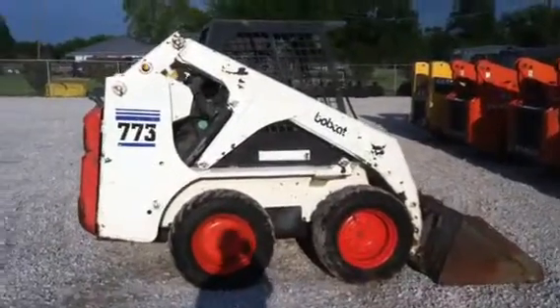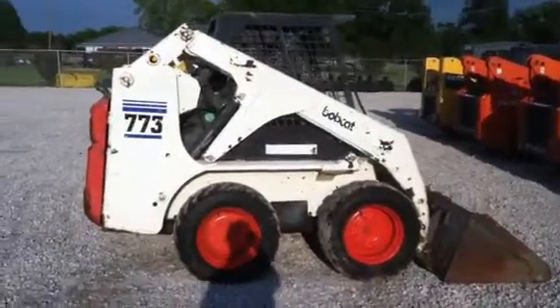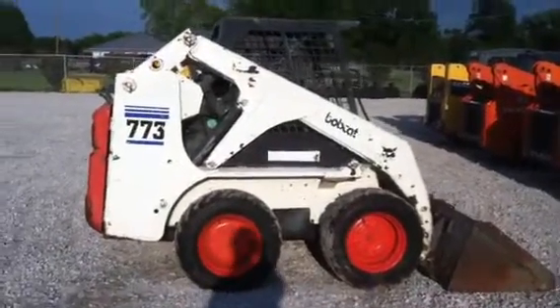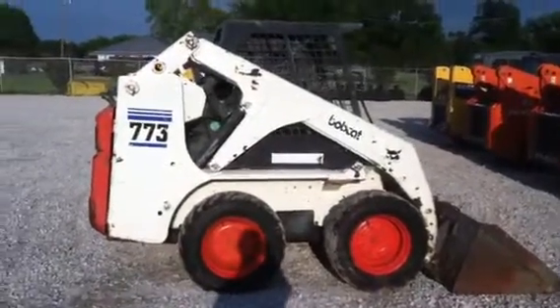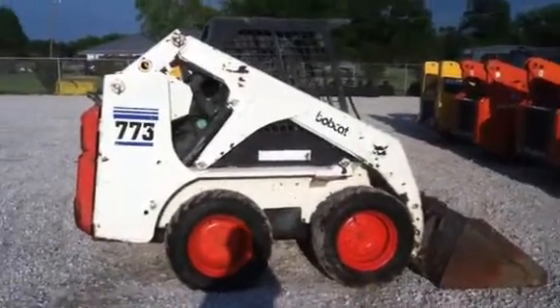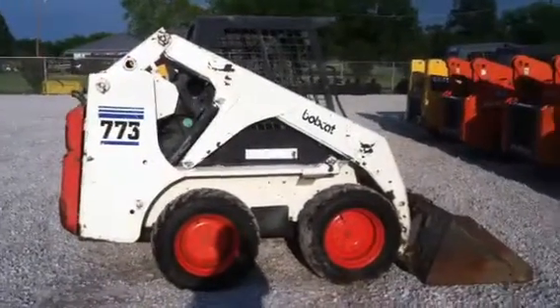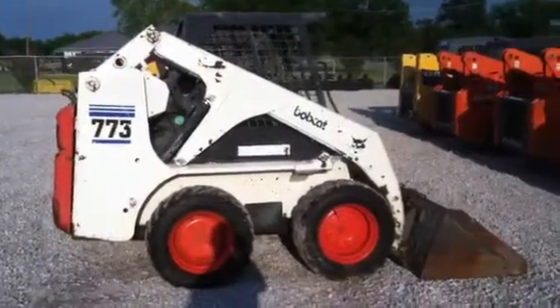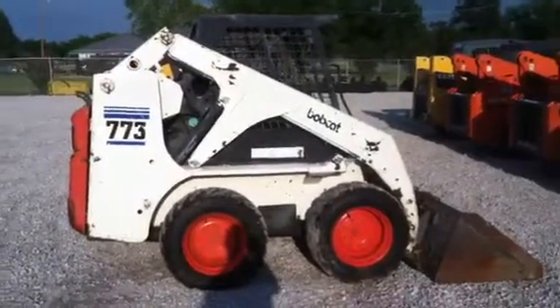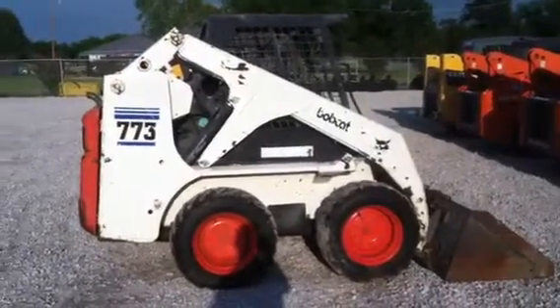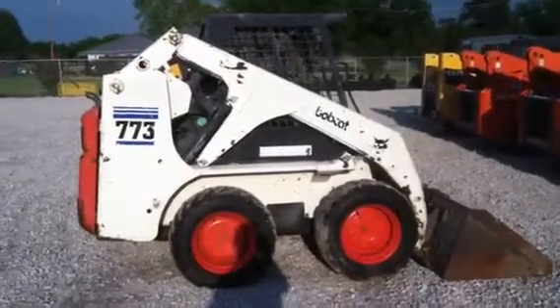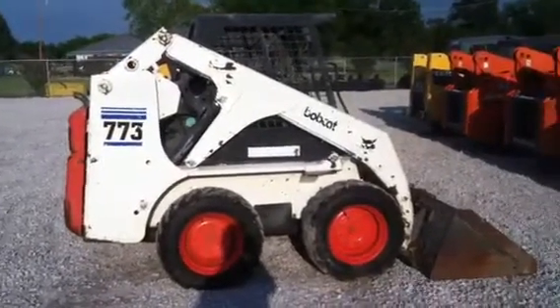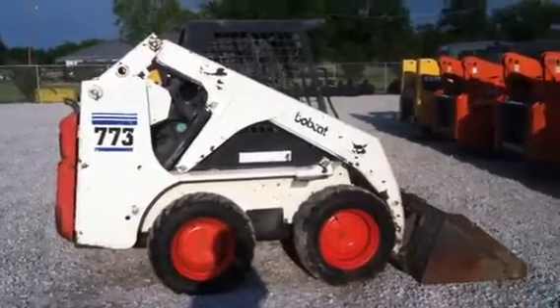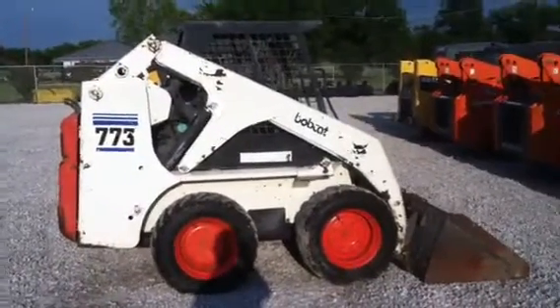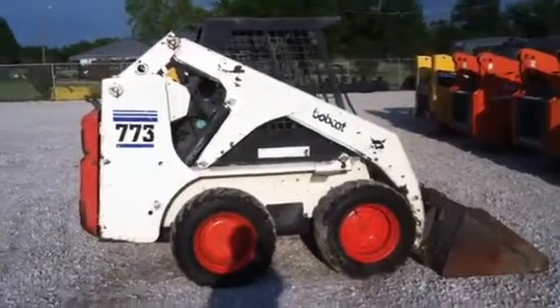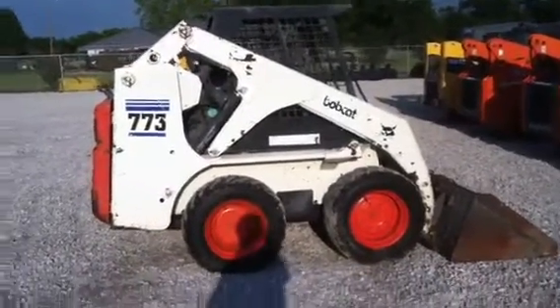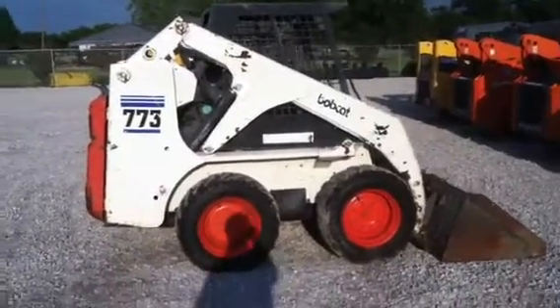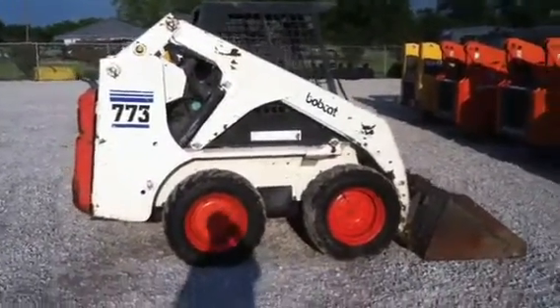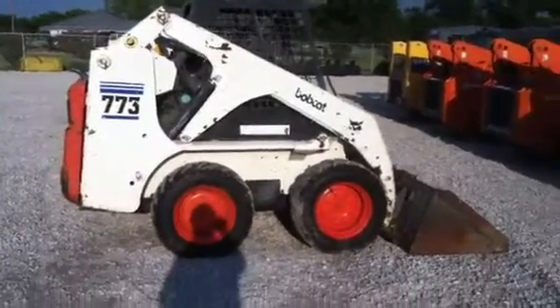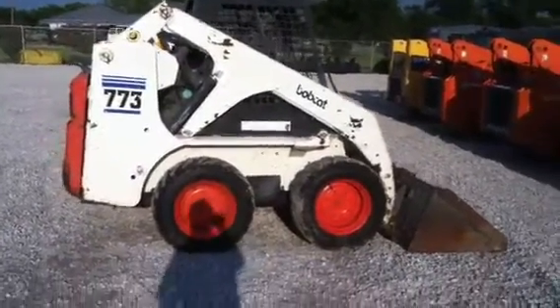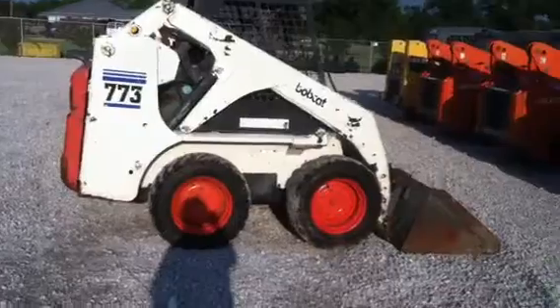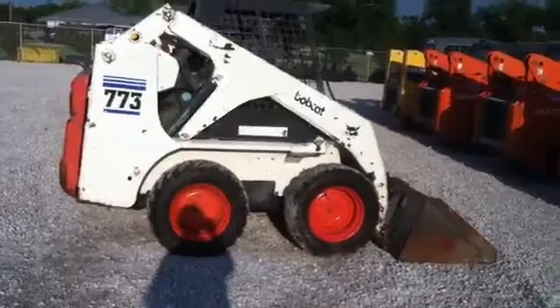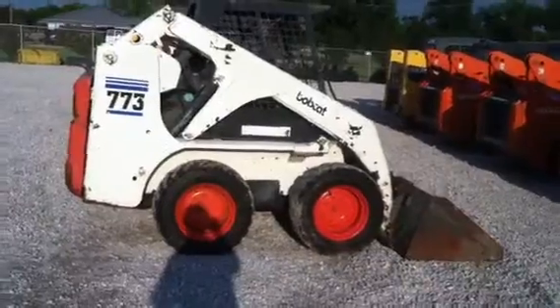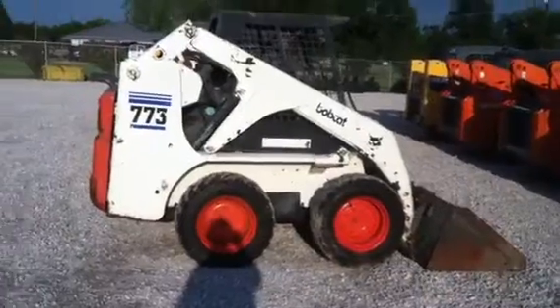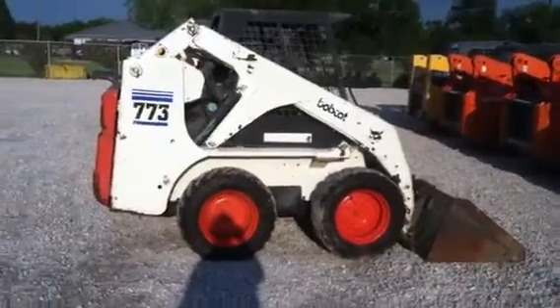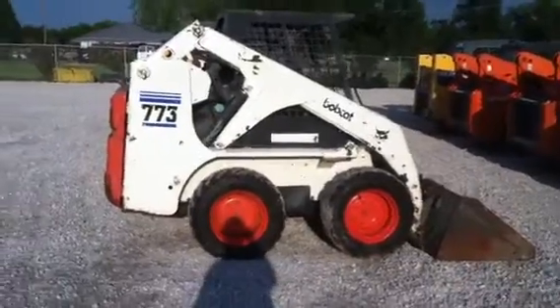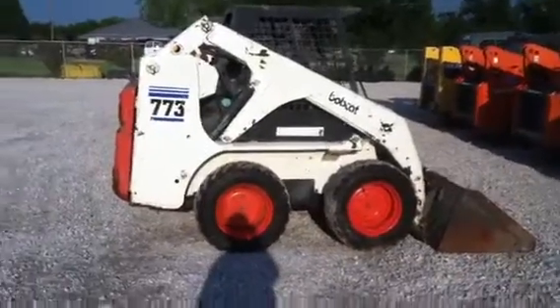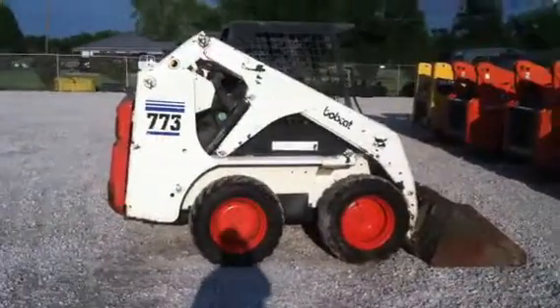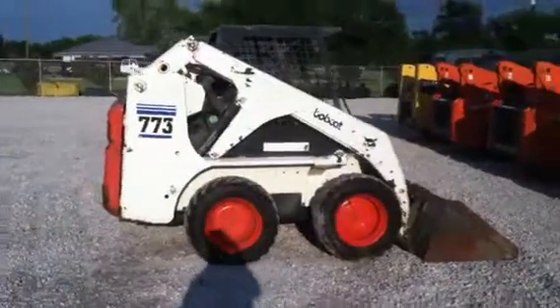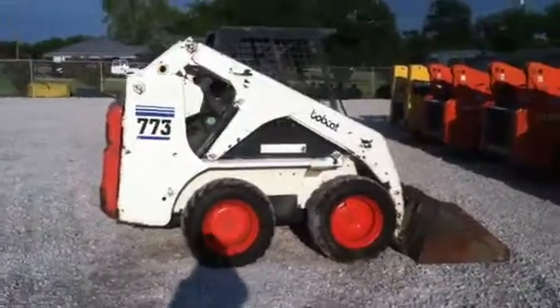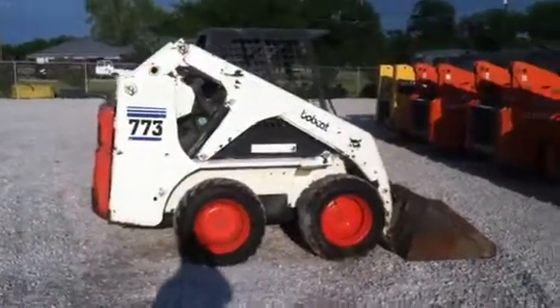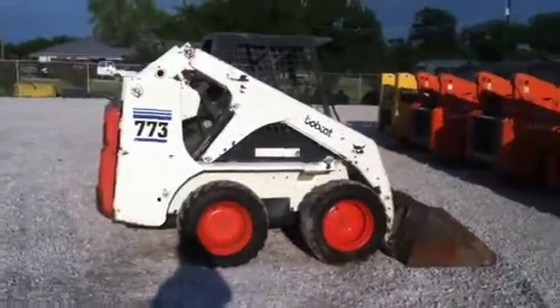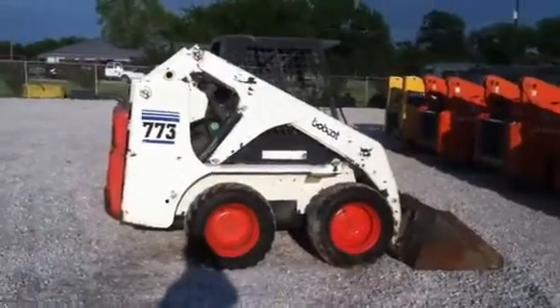Go to texasskidsteer.com and see what we have. Would love to have your business. Thank you and God bless.